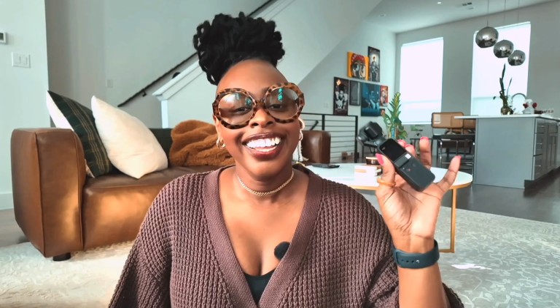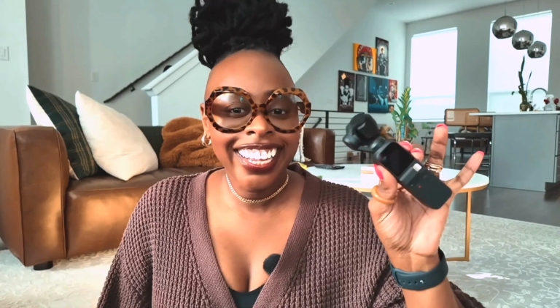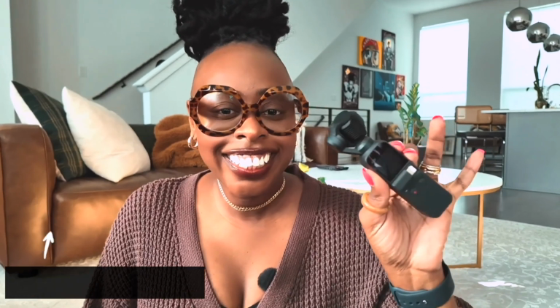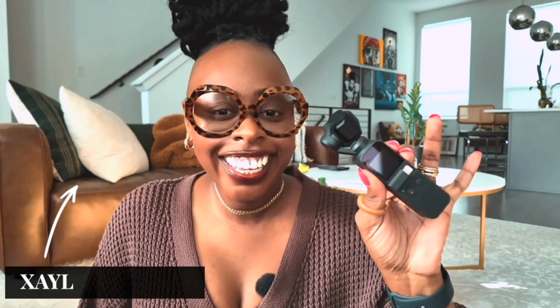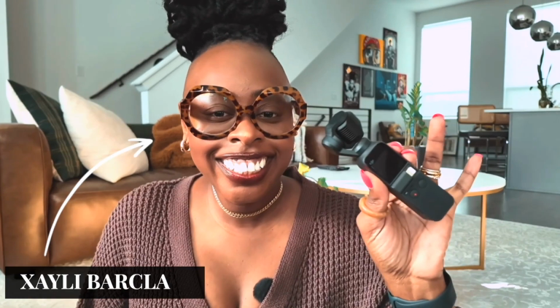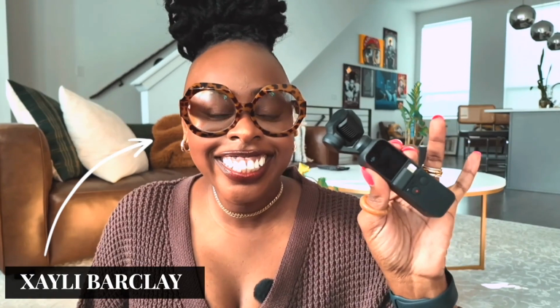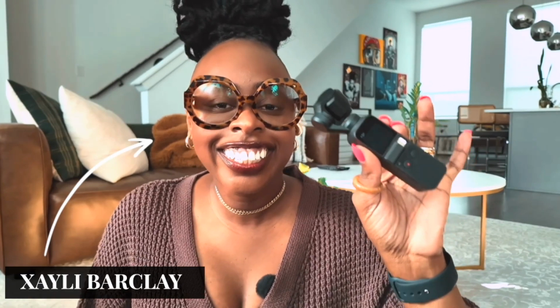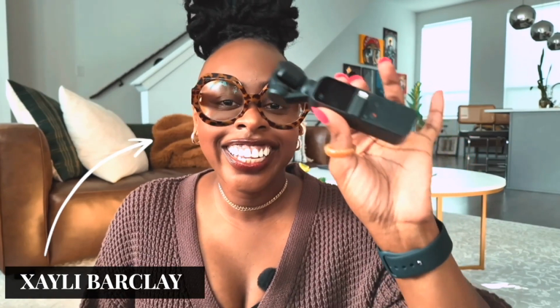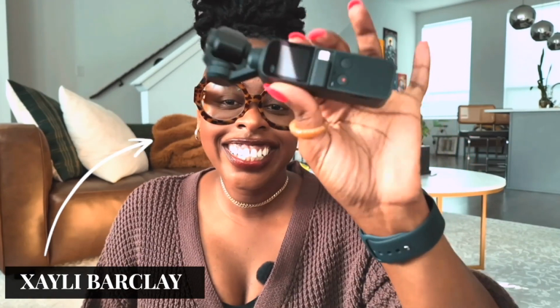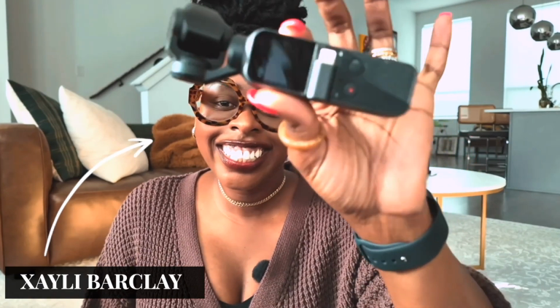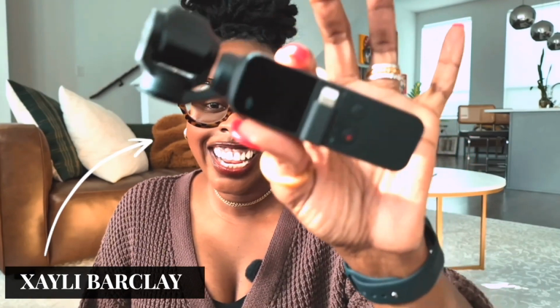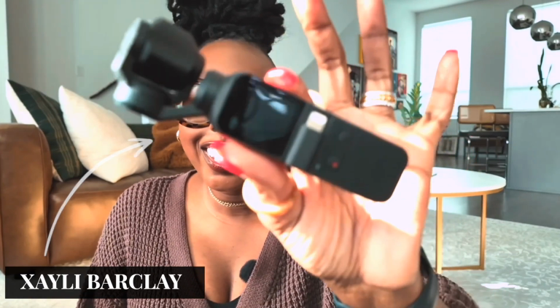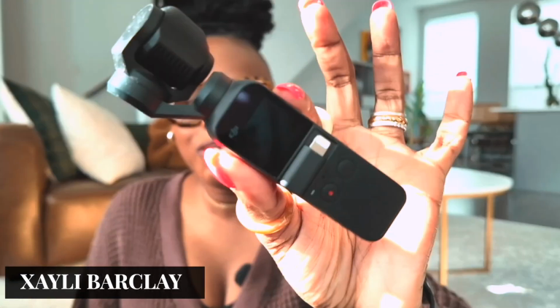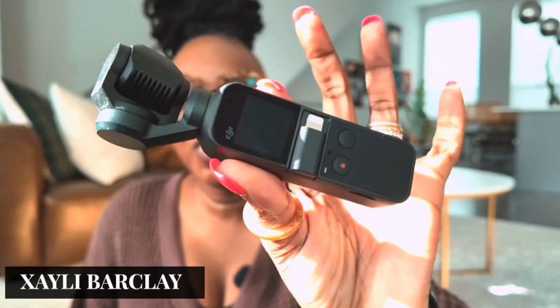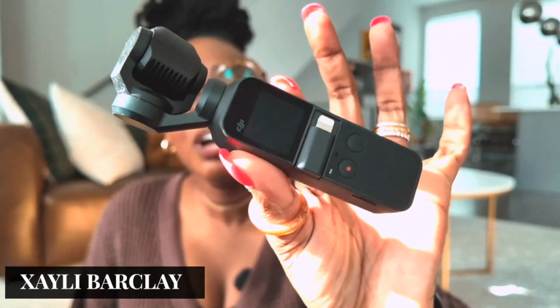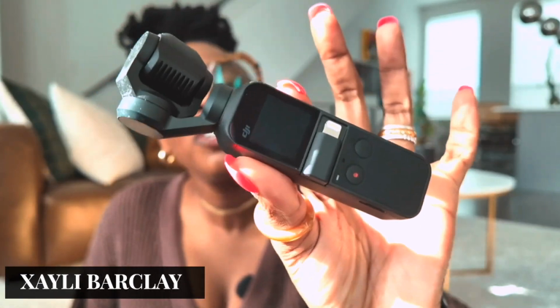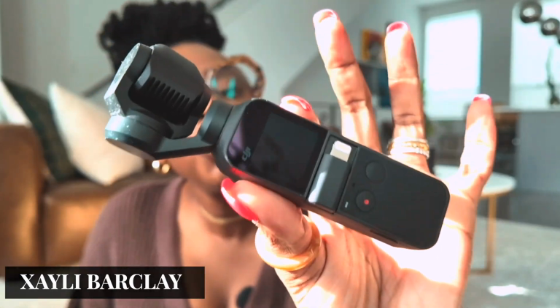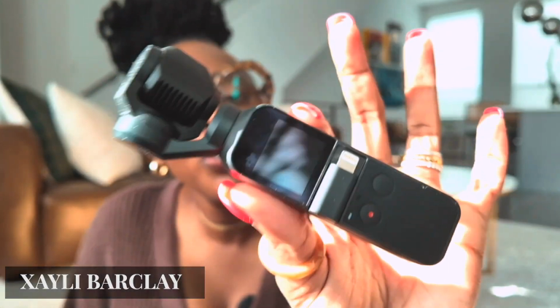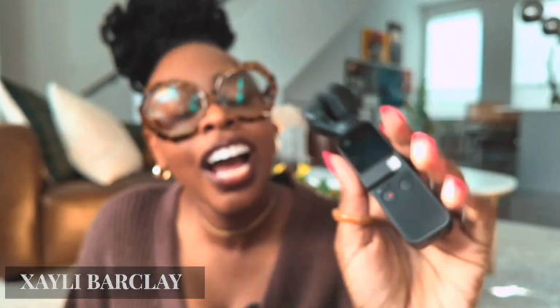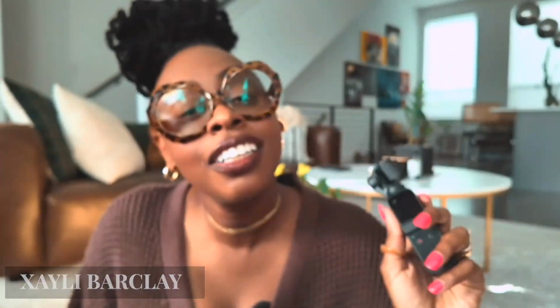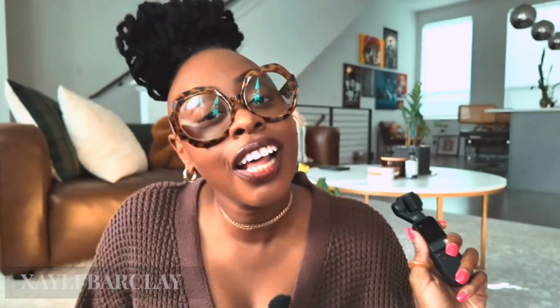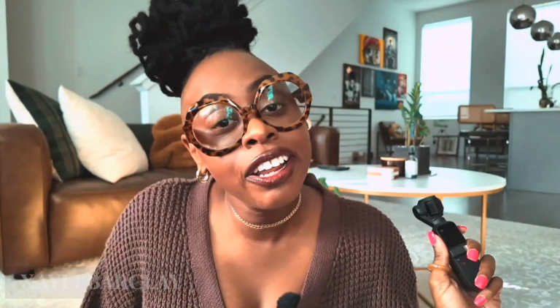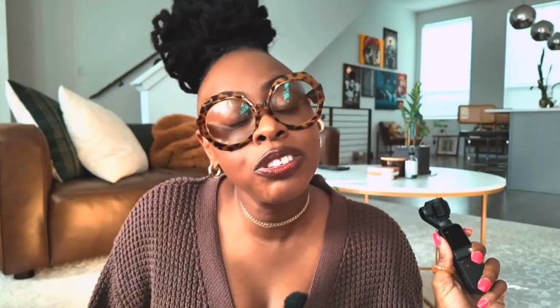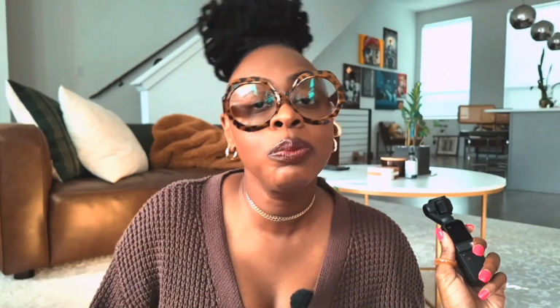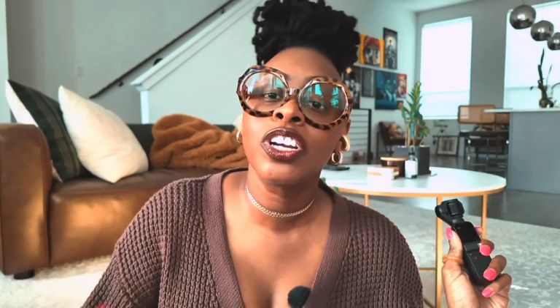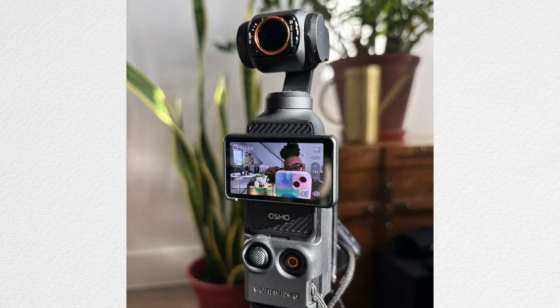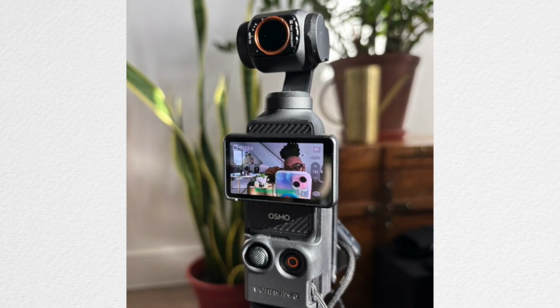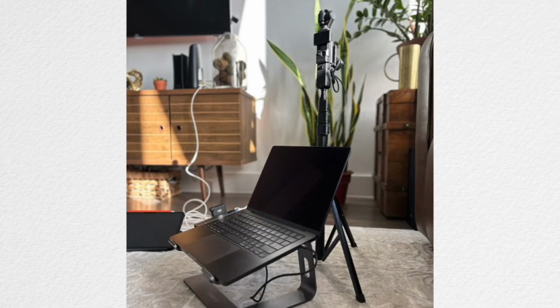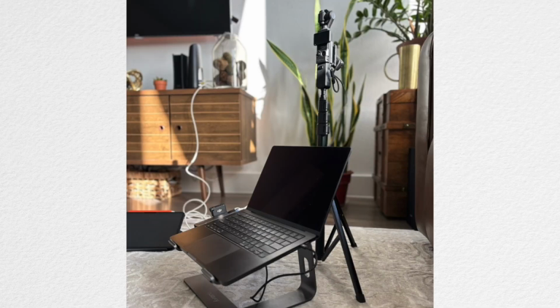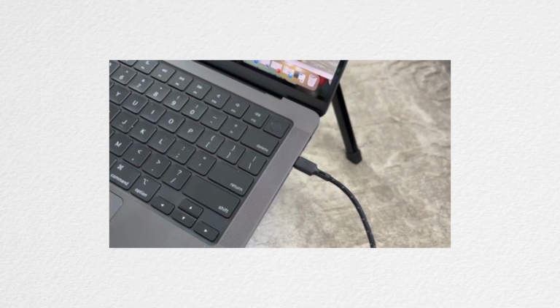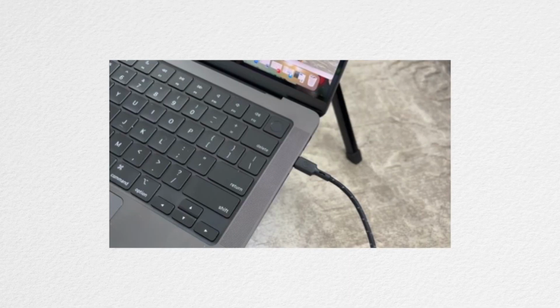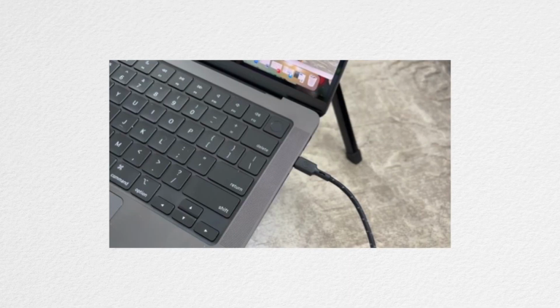Hey guys, it's Zaylee. And today in this video, I'm going to show you how to live stream with your Osmo Pocket 3.